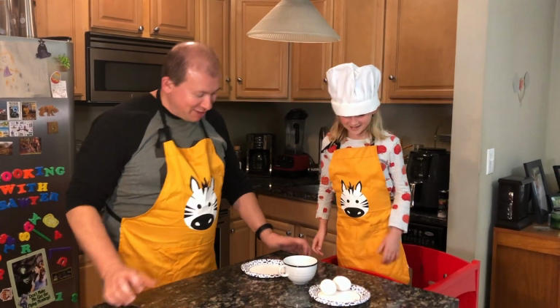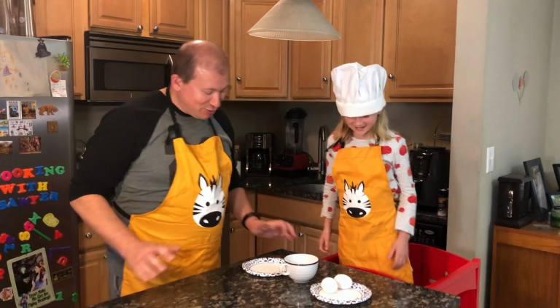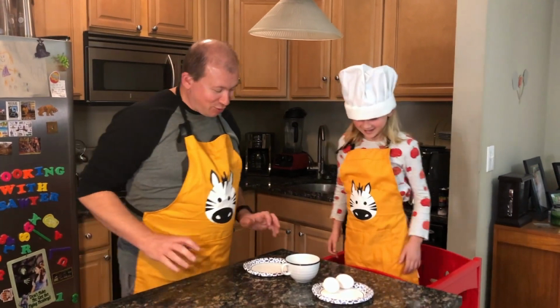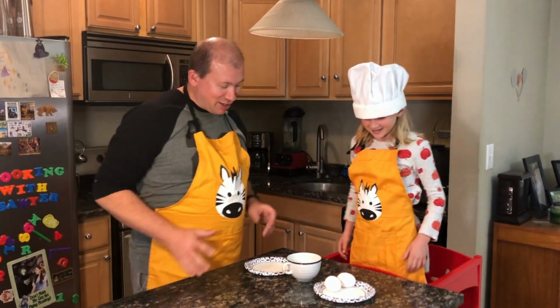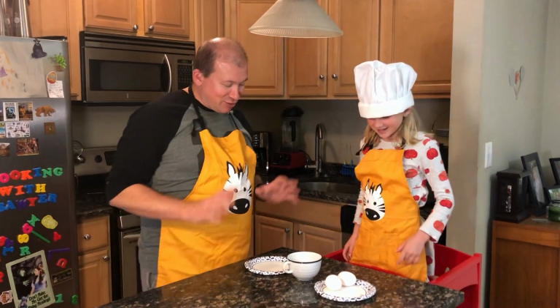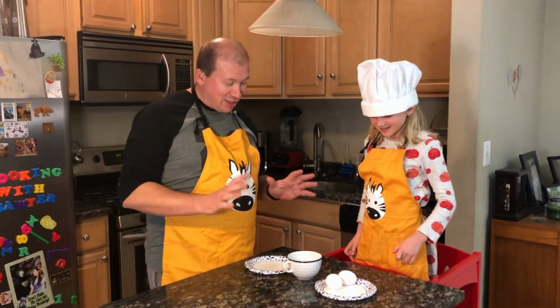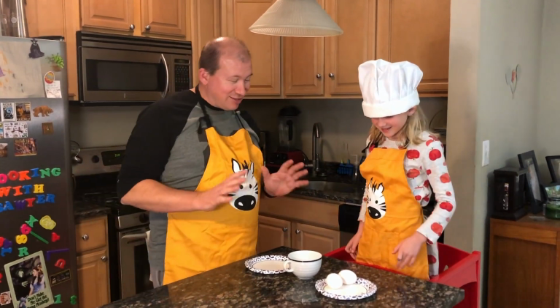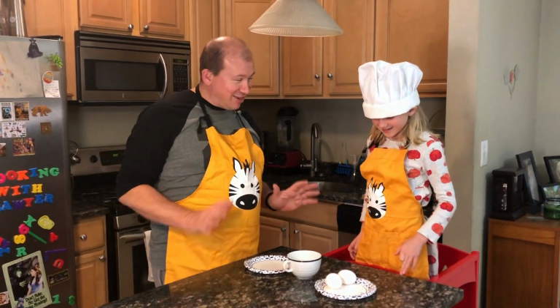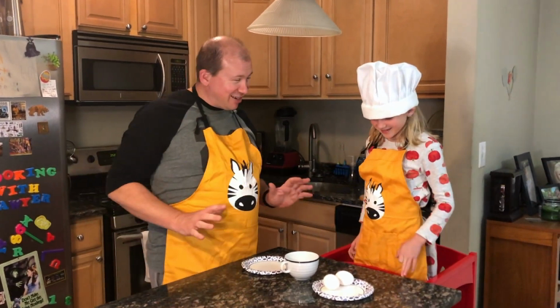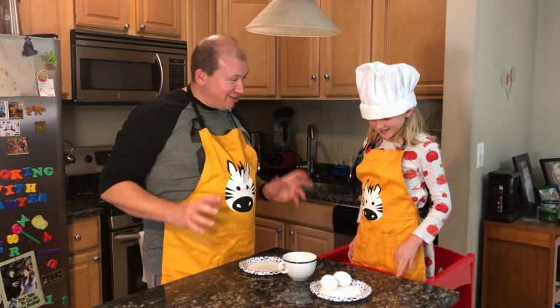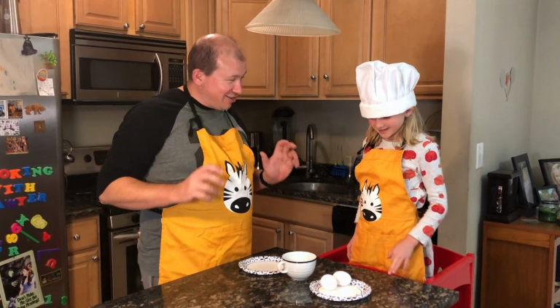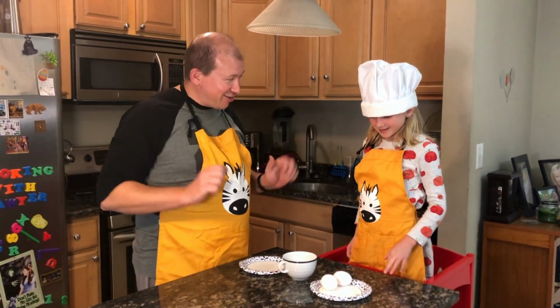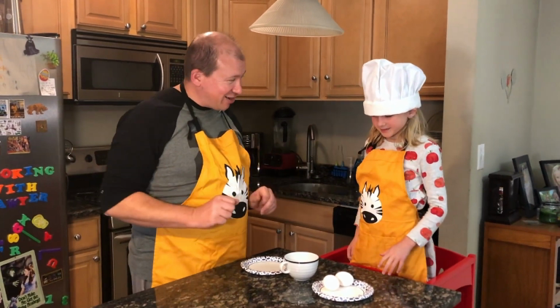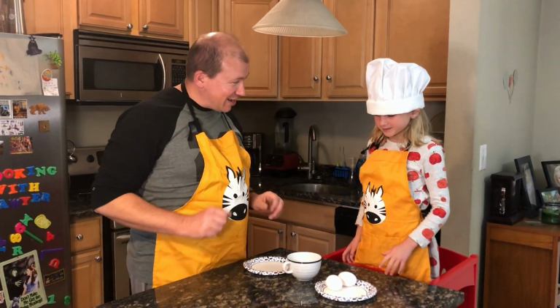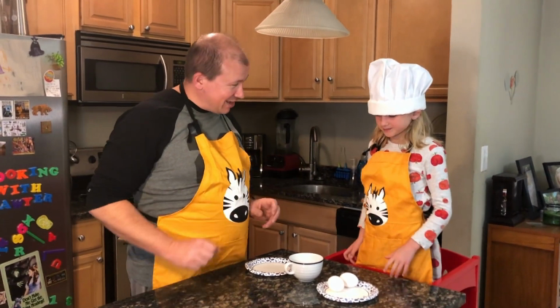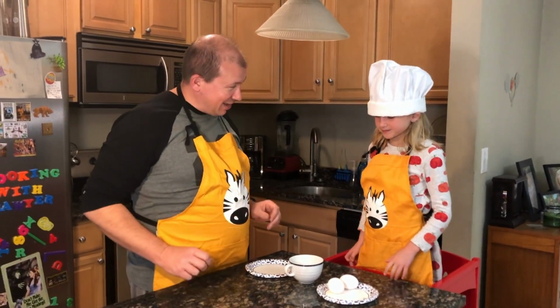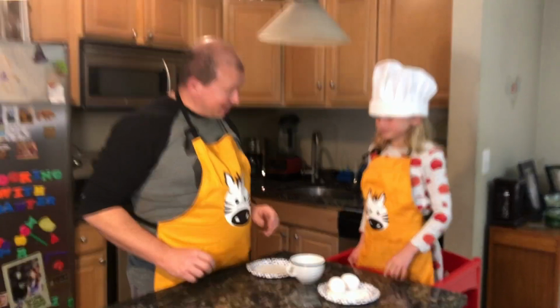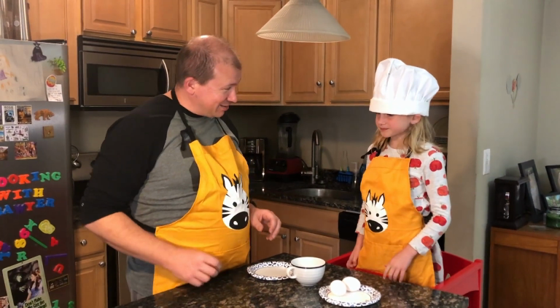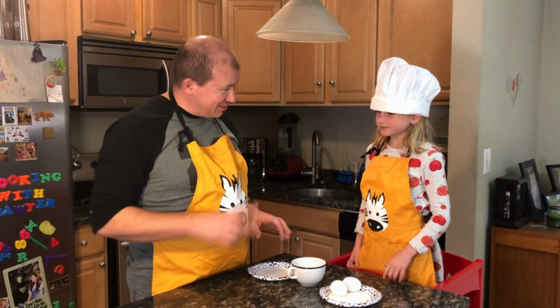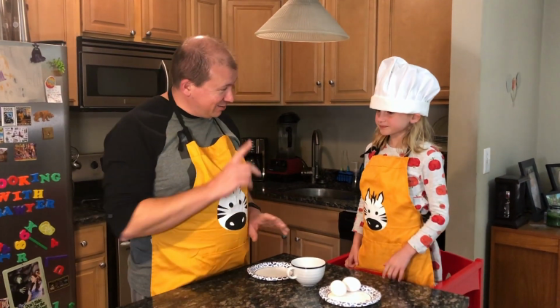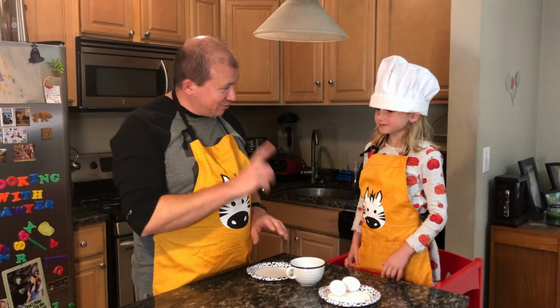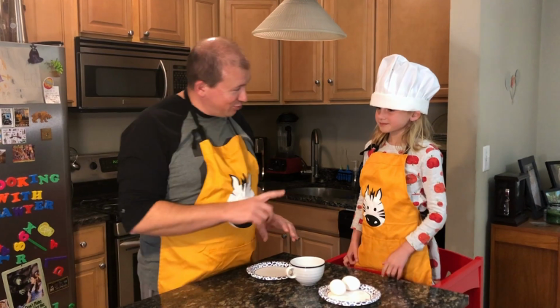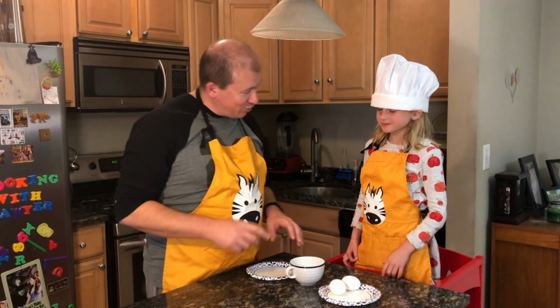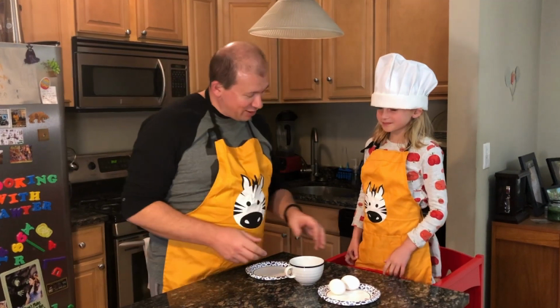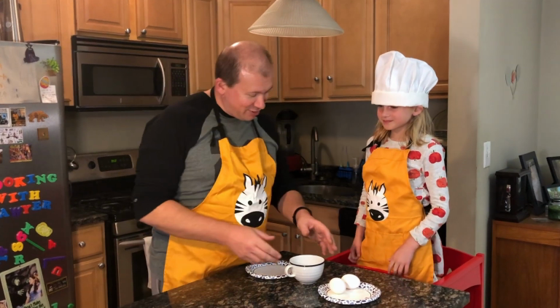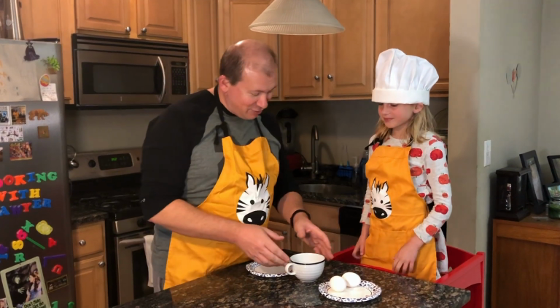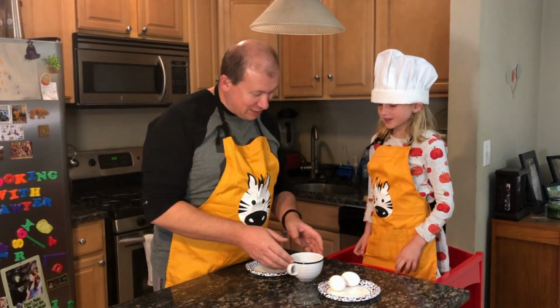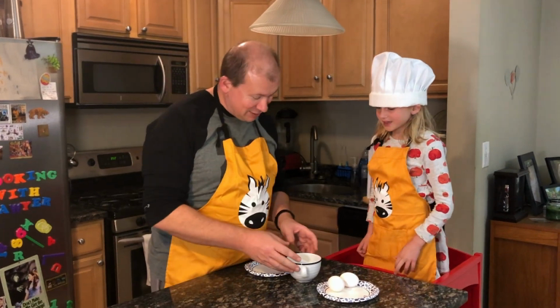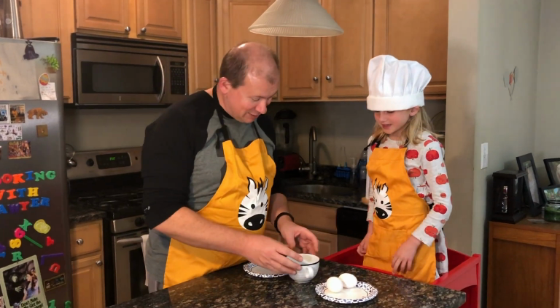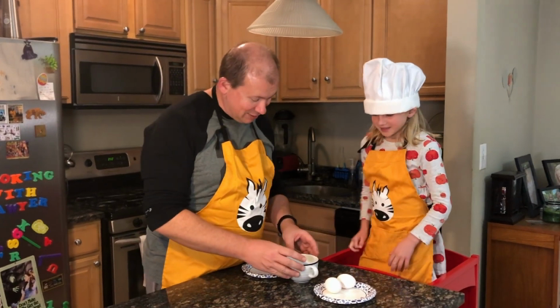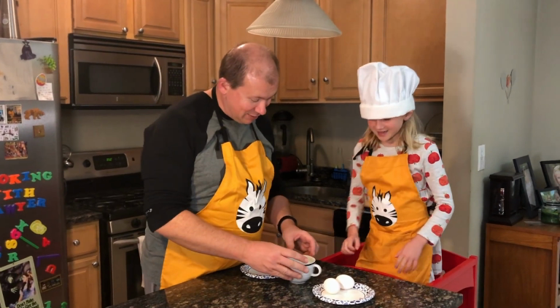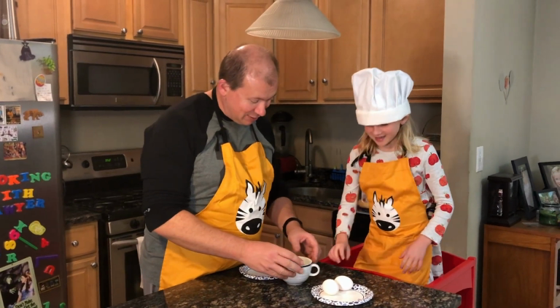So we're going to try Sawyer on cracking eggs. Now do you know how to do this? Yes.